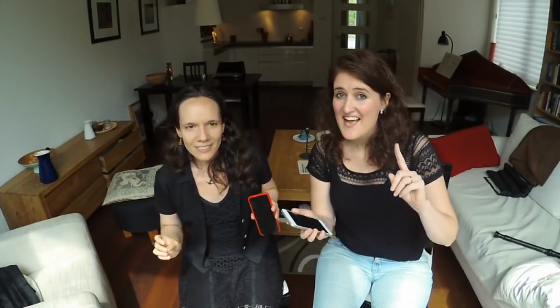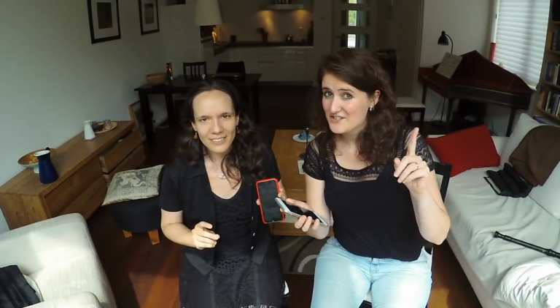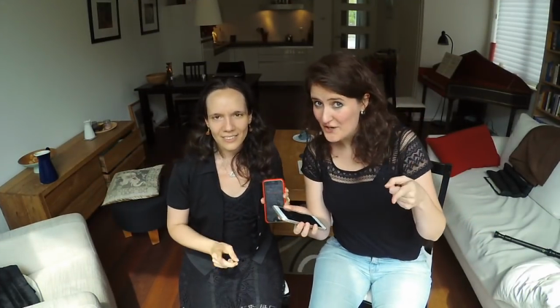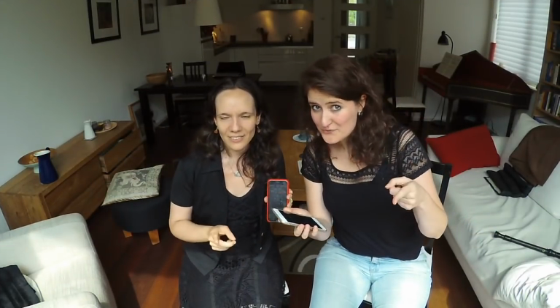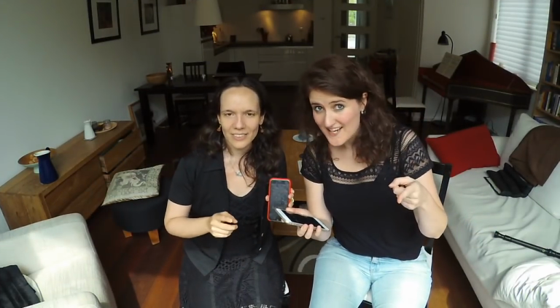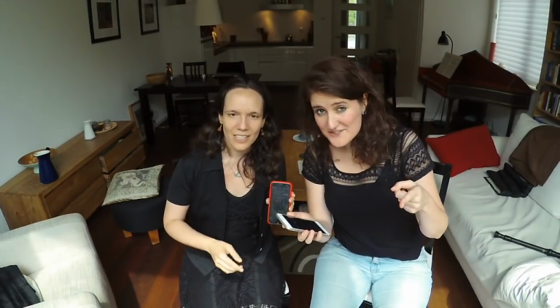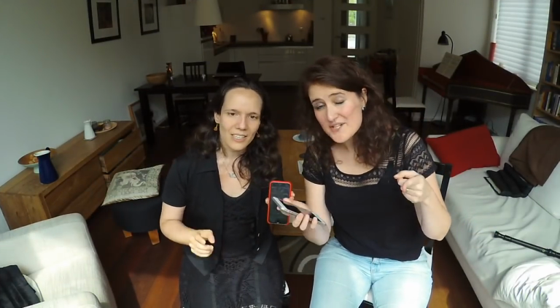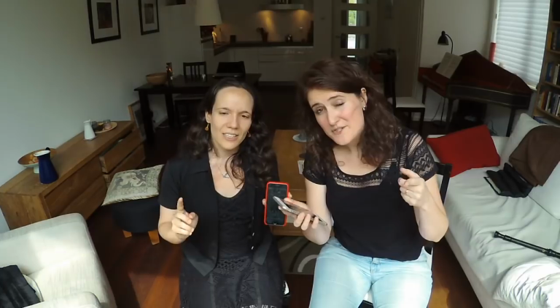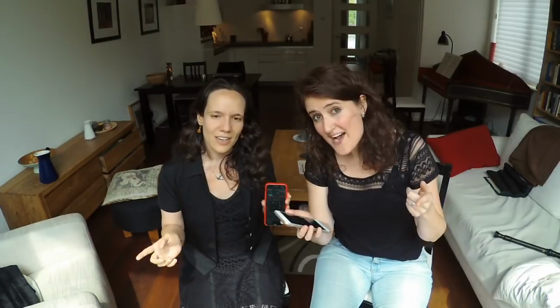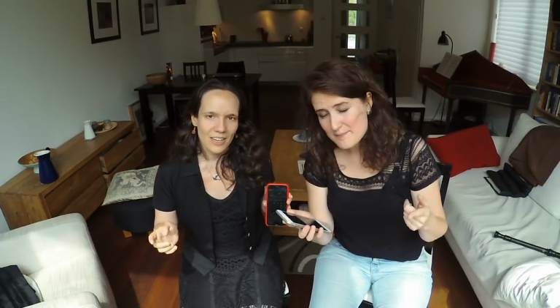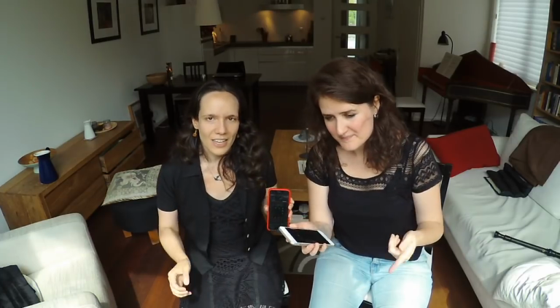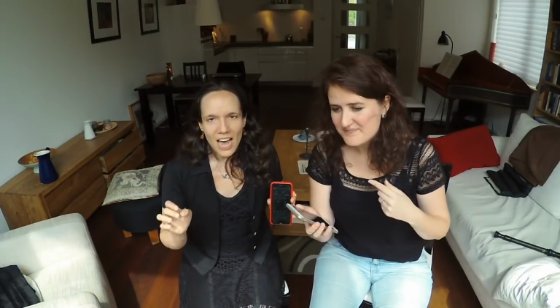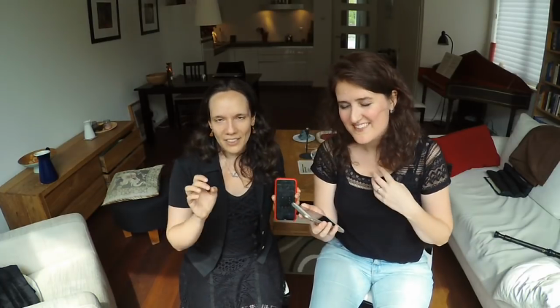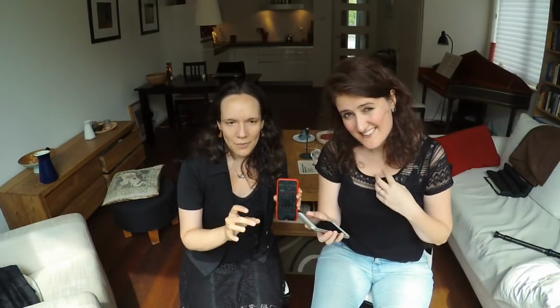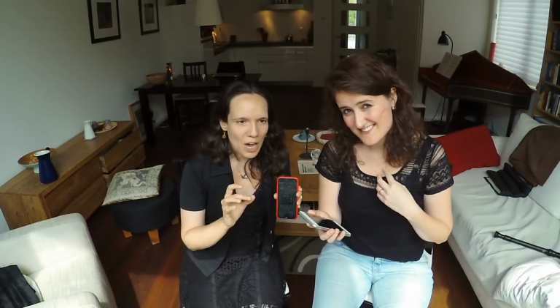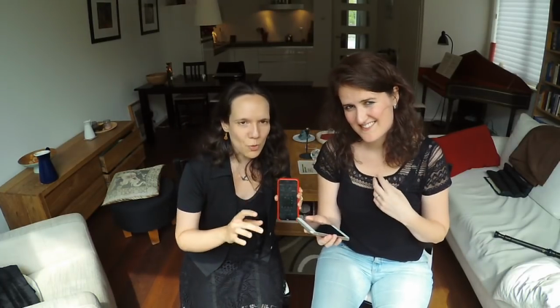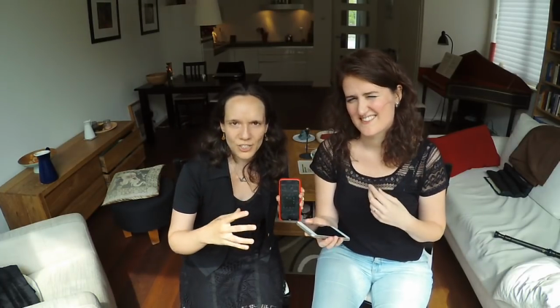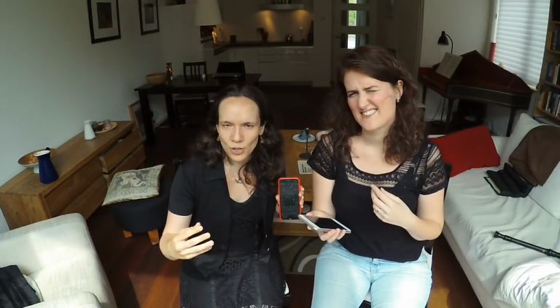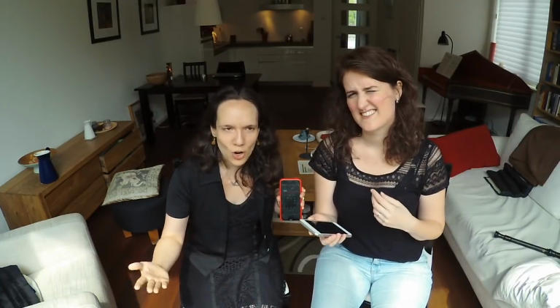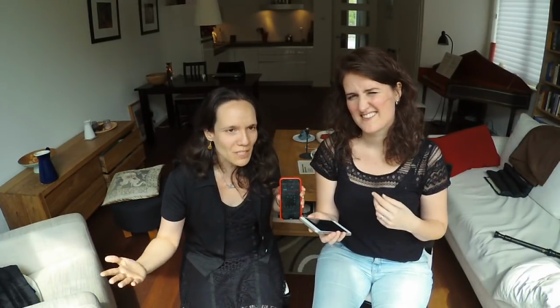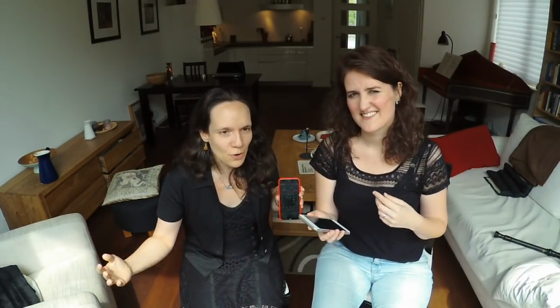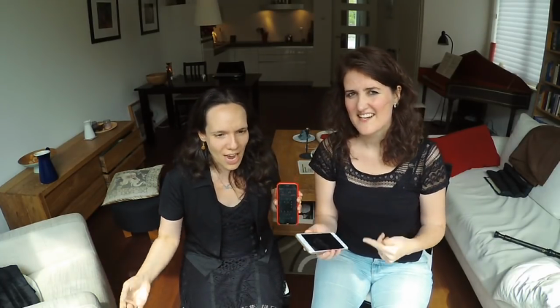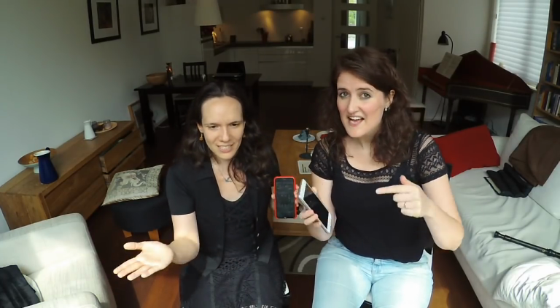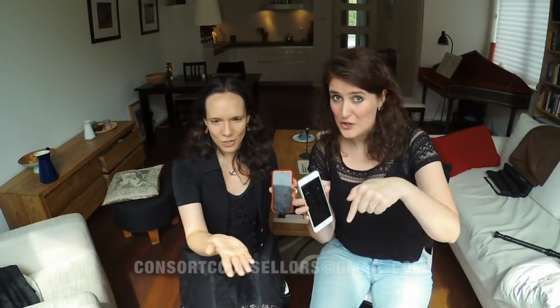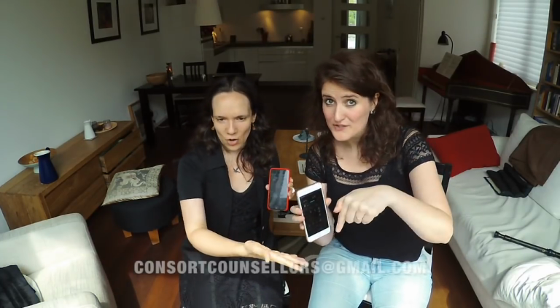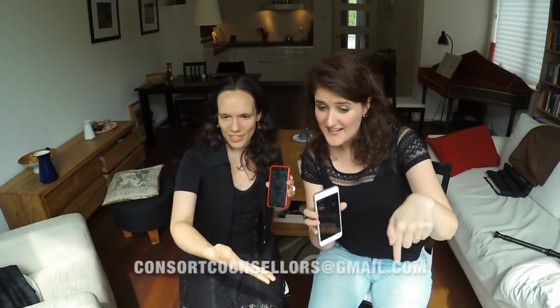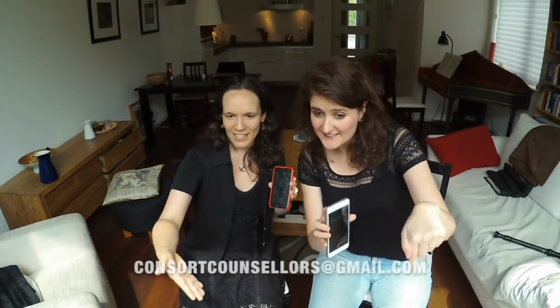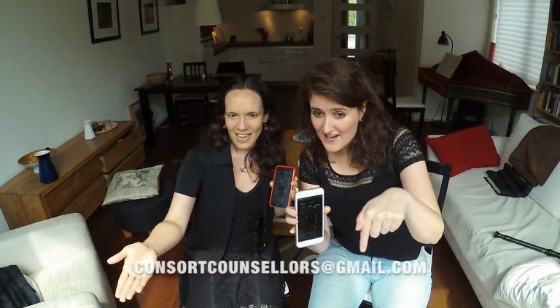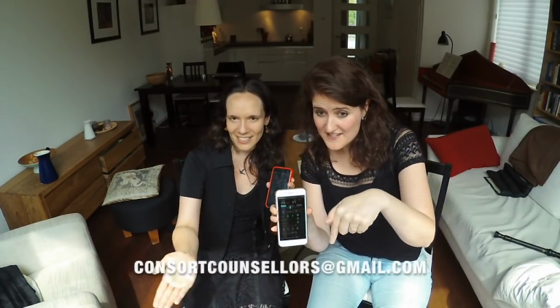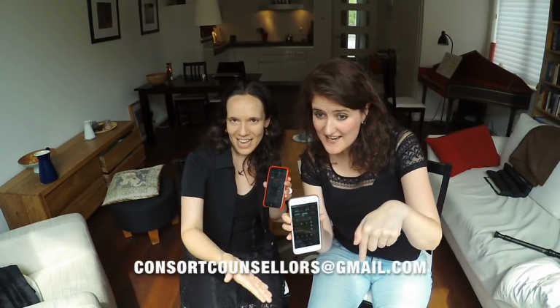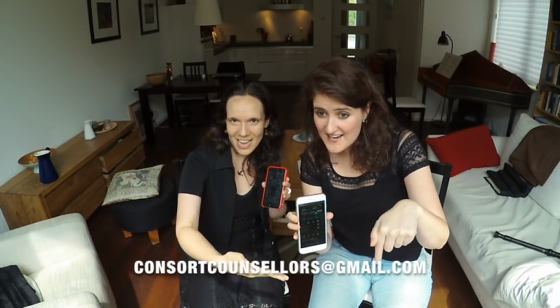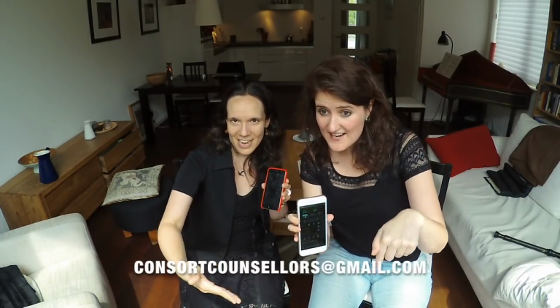Don't forget to subscribe! And if you have questions or comments for us, contact us here!